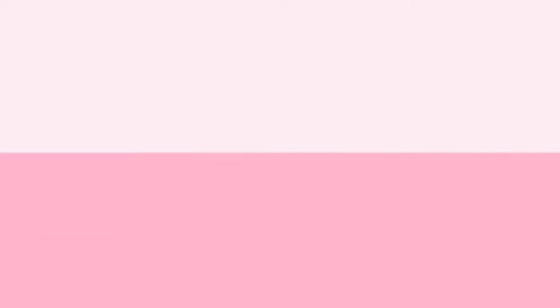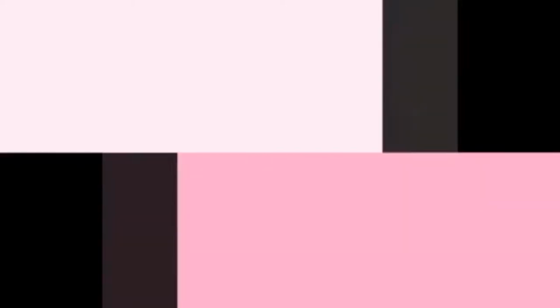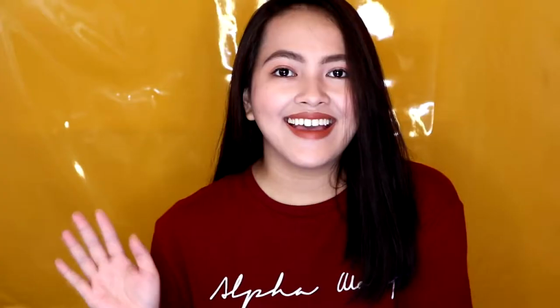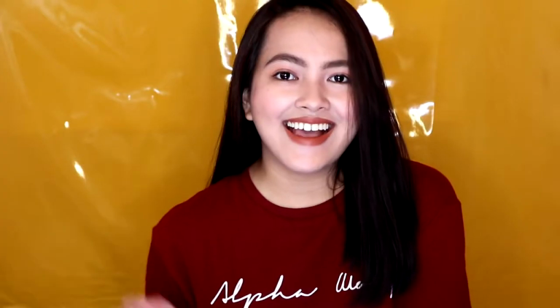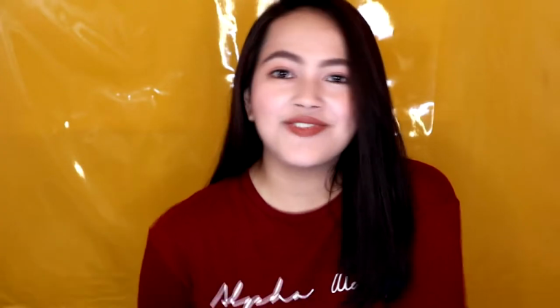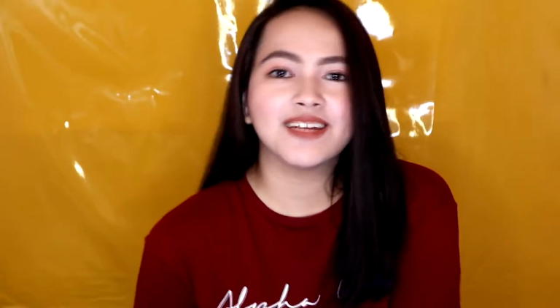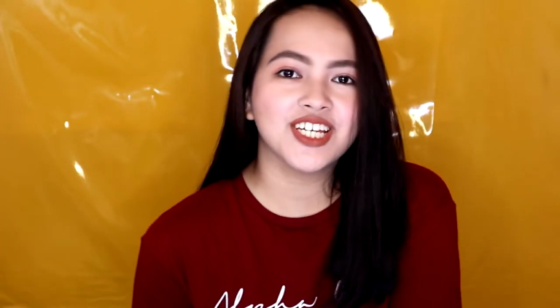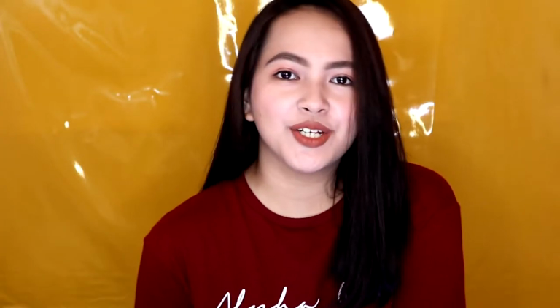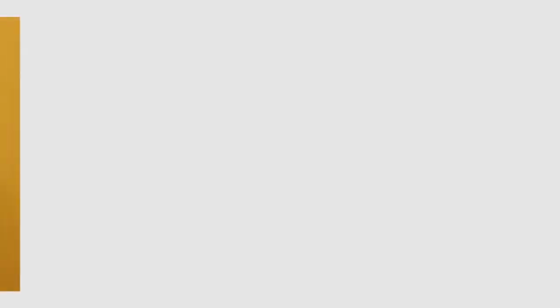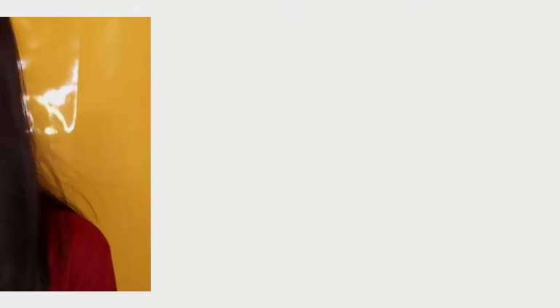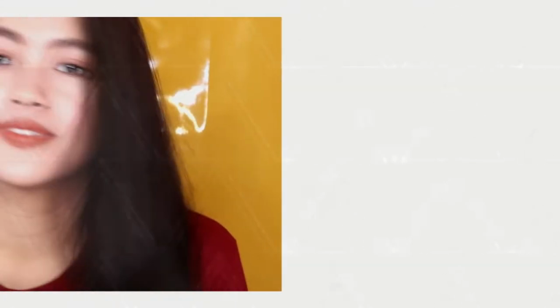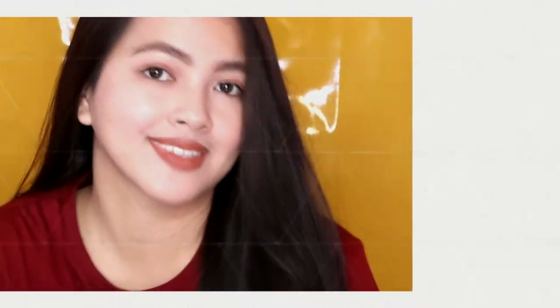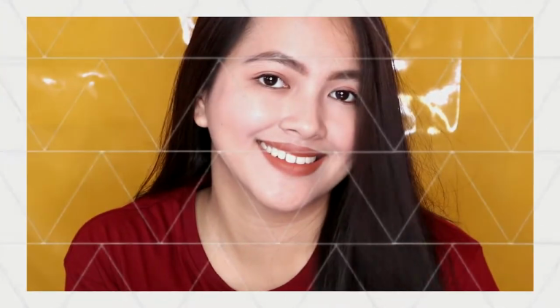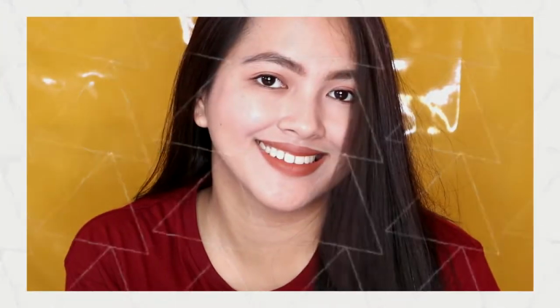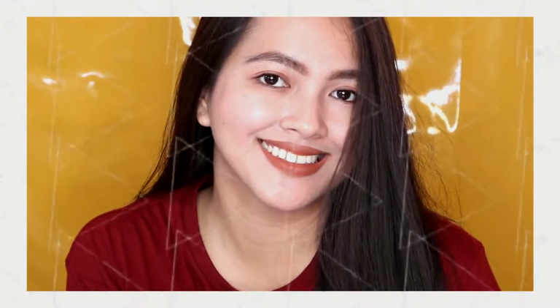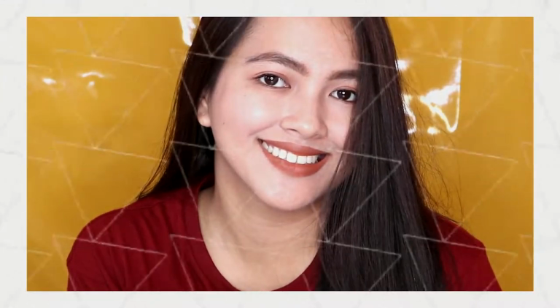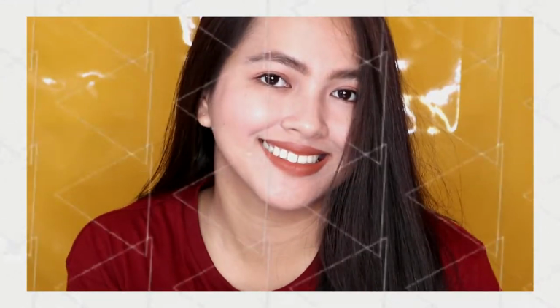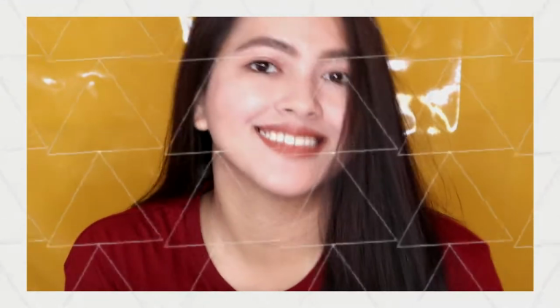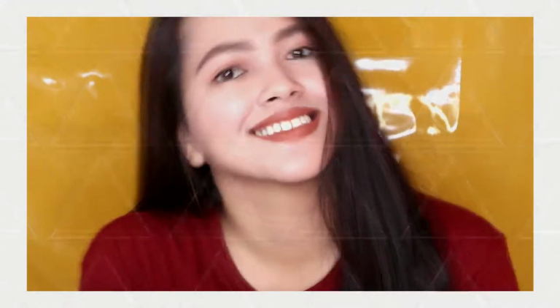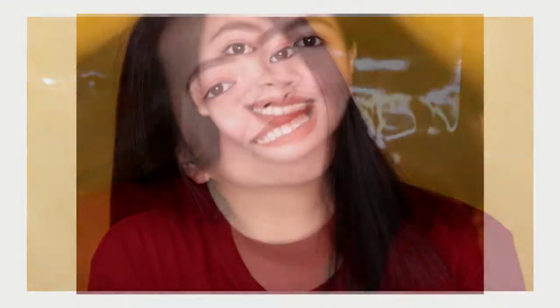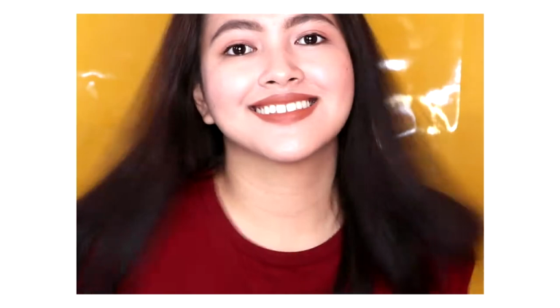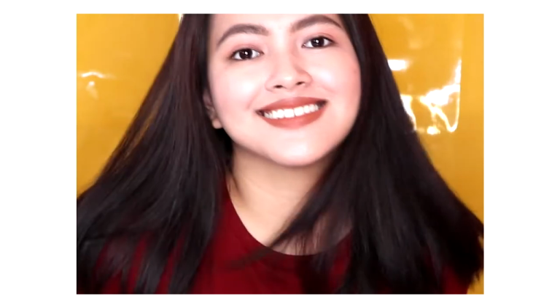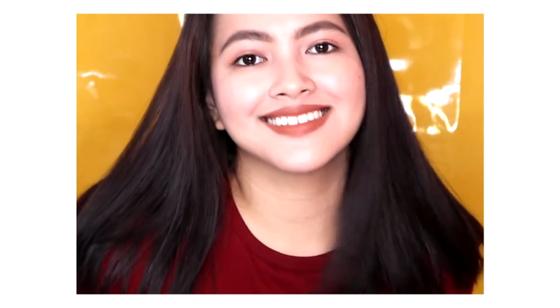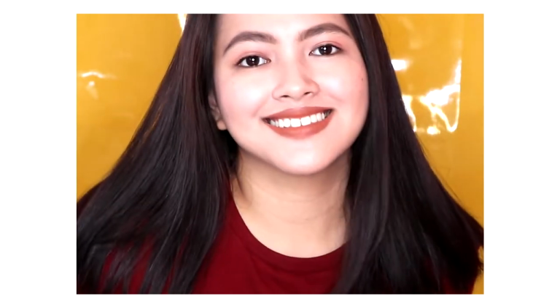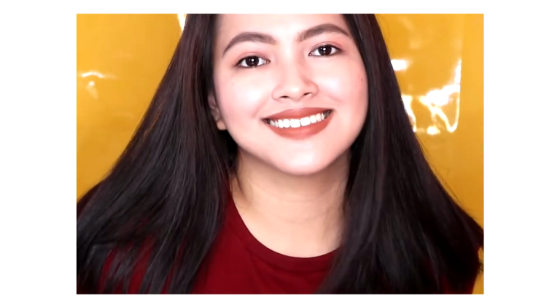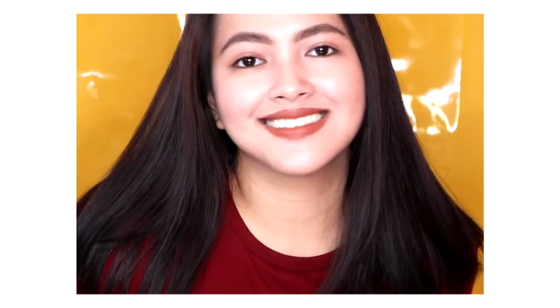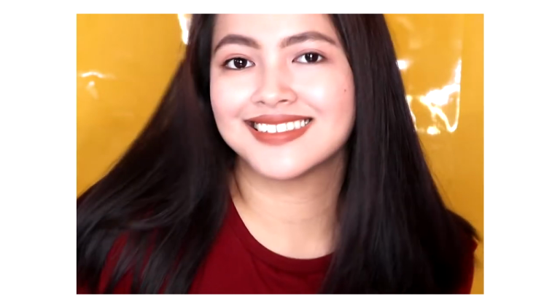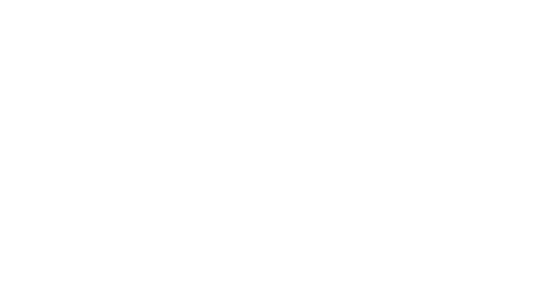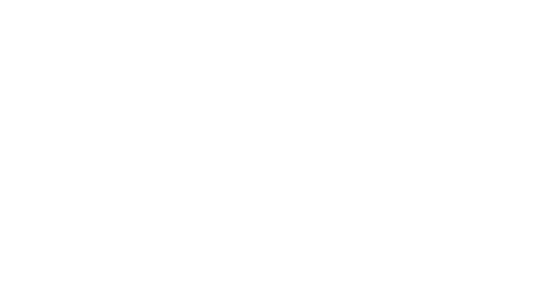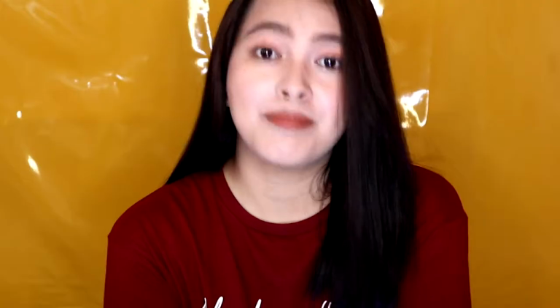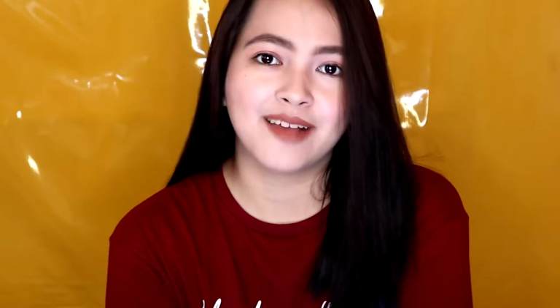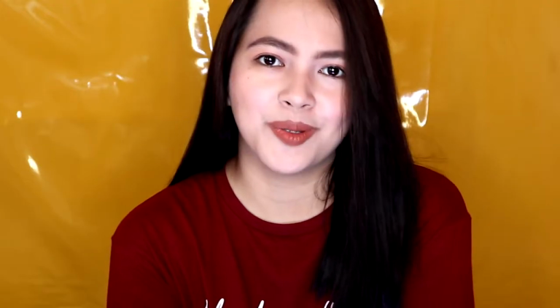Hey guys! Welcome to another video. Today, I'll be showing you a very quick and easy, no foundation required makeup look.